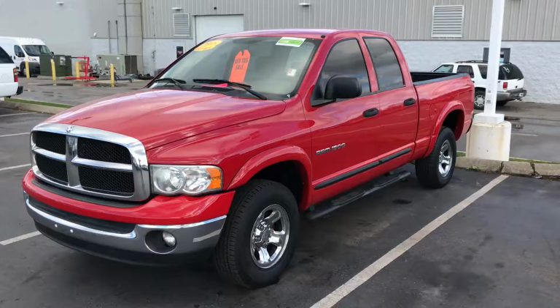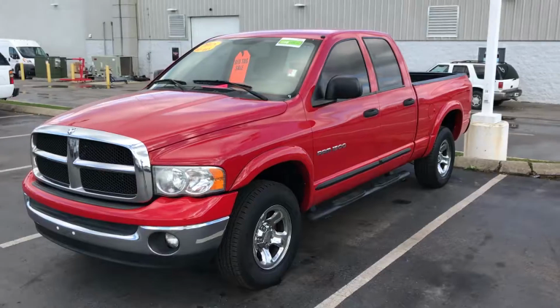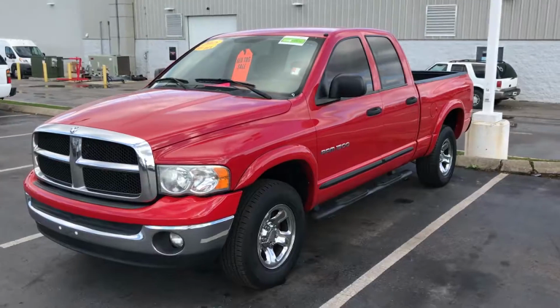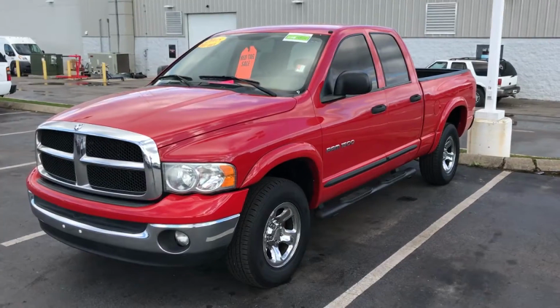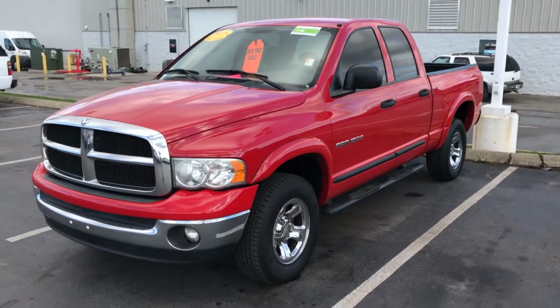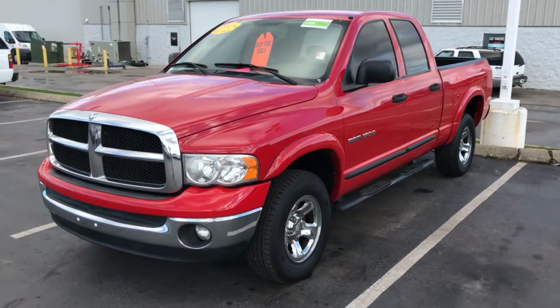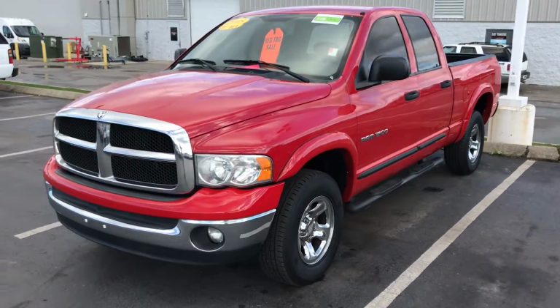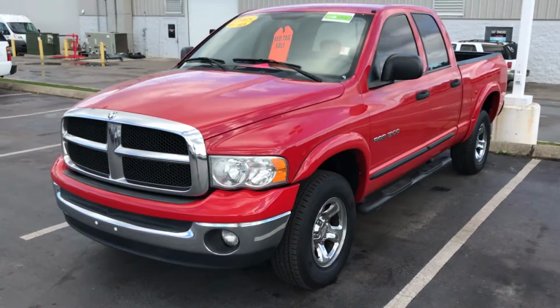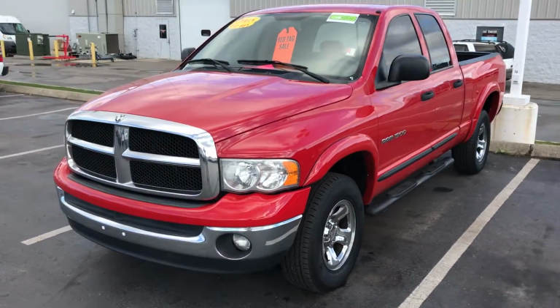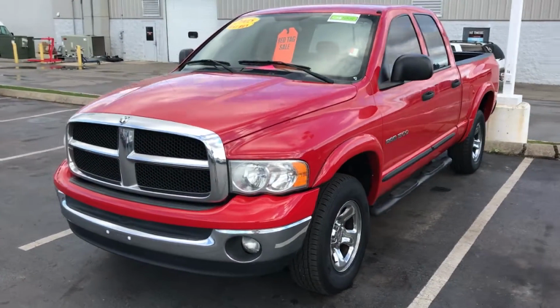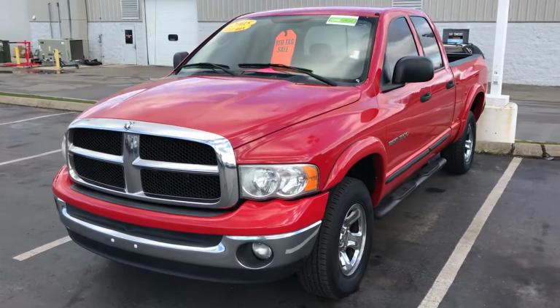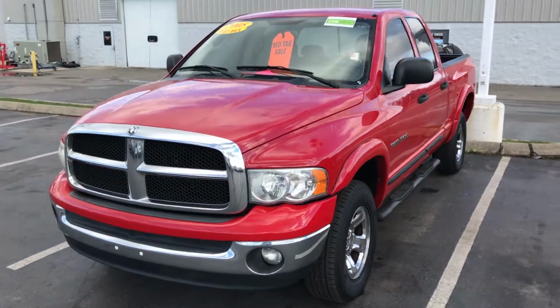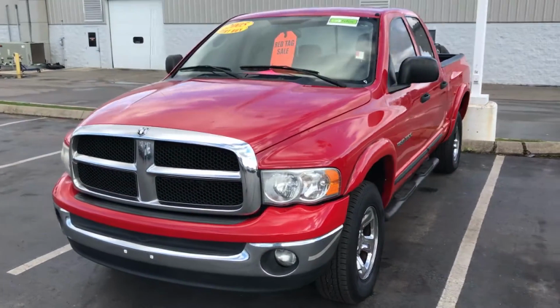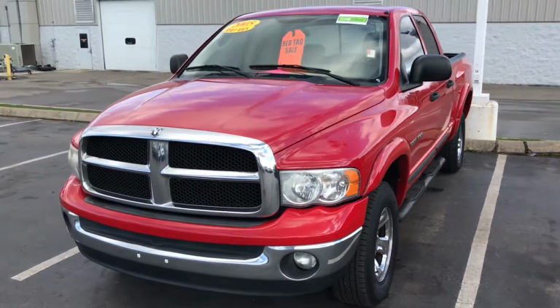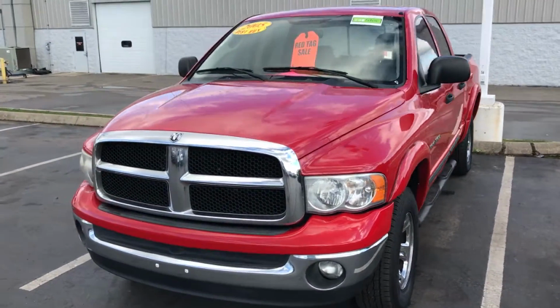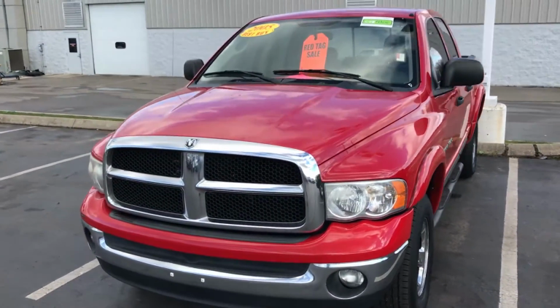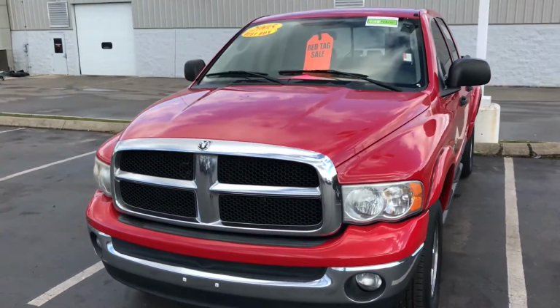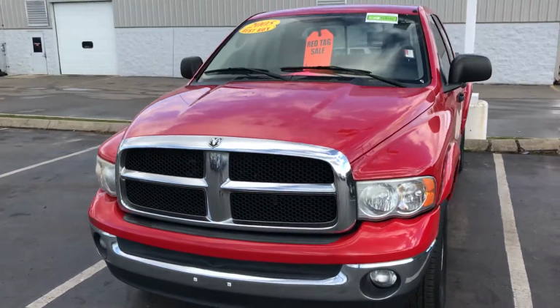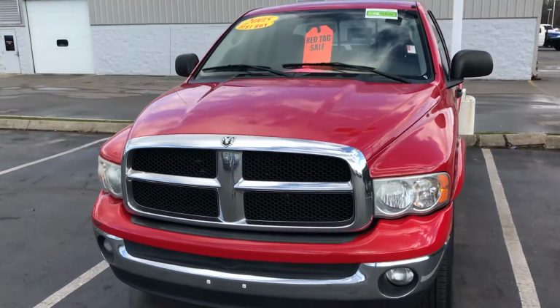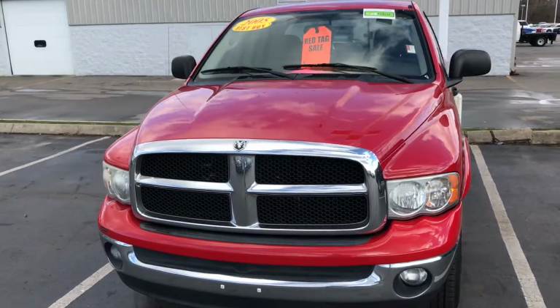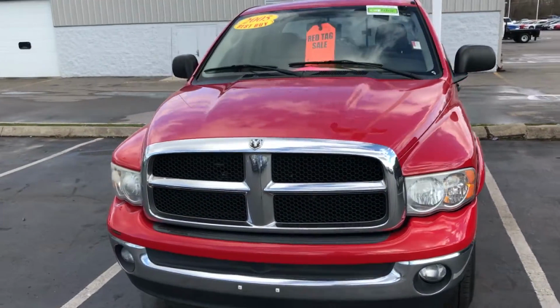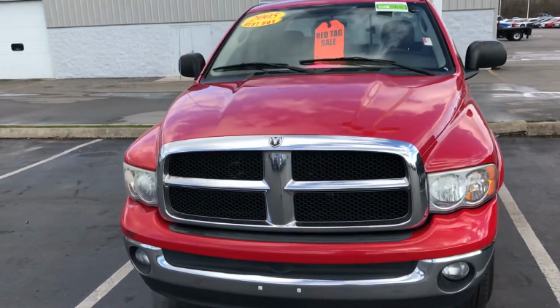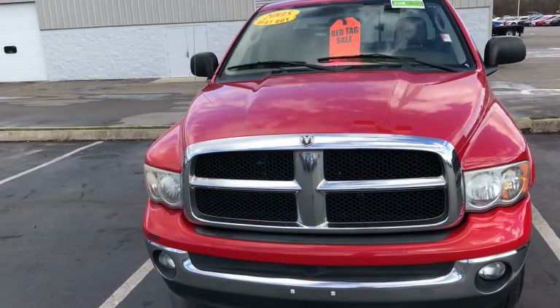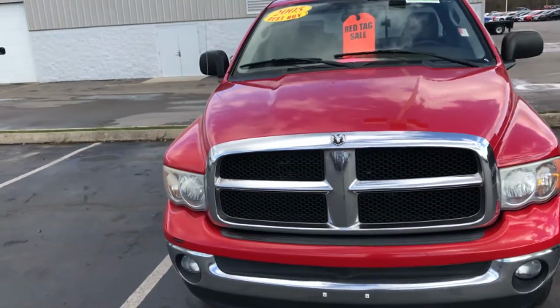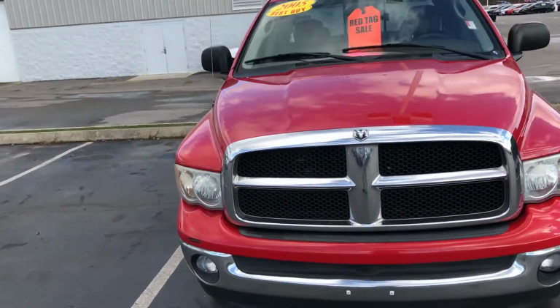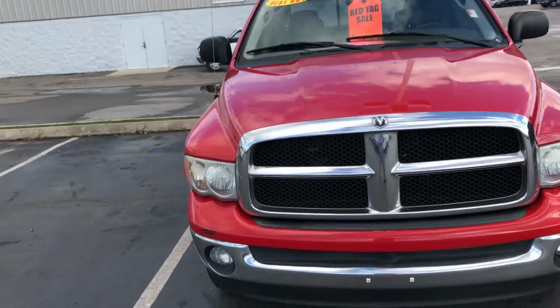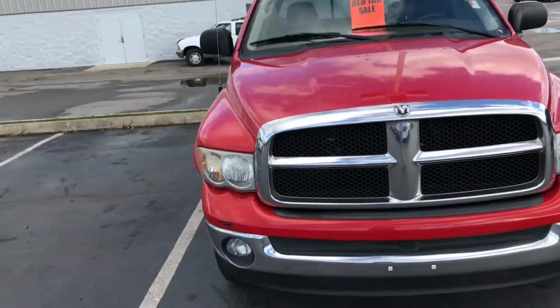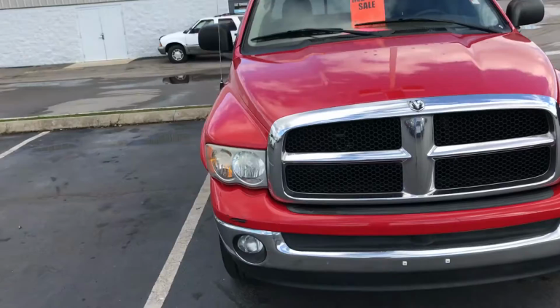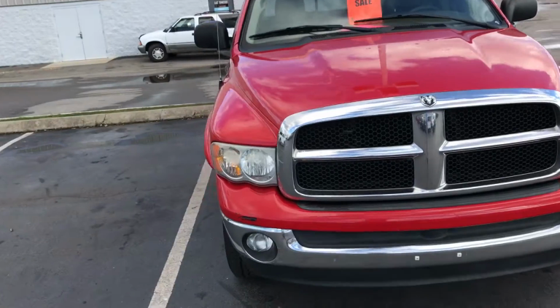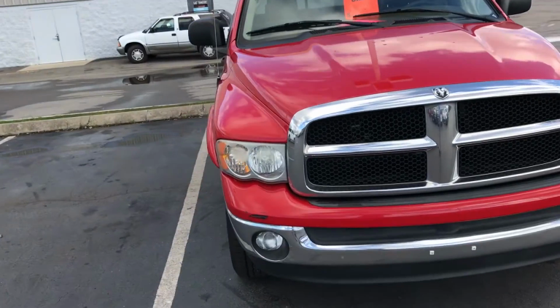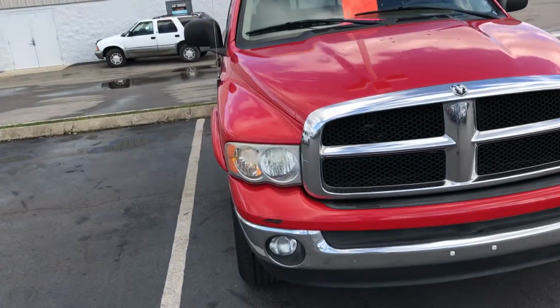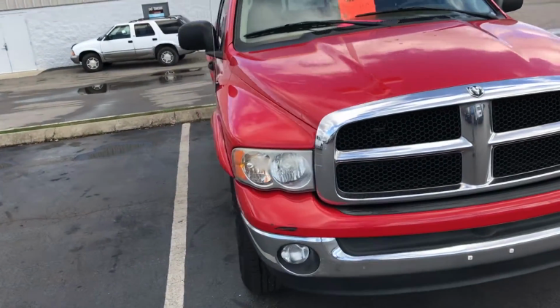Hi ladies, this is Mark over at Tennessee Dodge. This is the 2005 Dodge Ram 1500 that you're interested in.